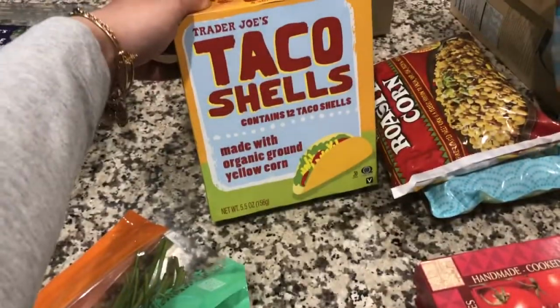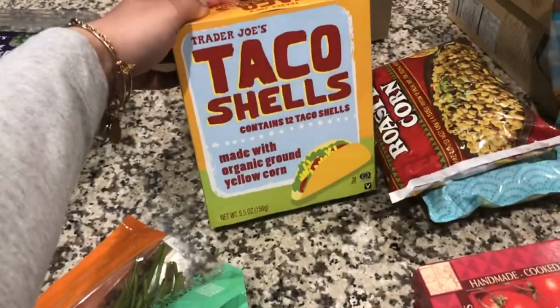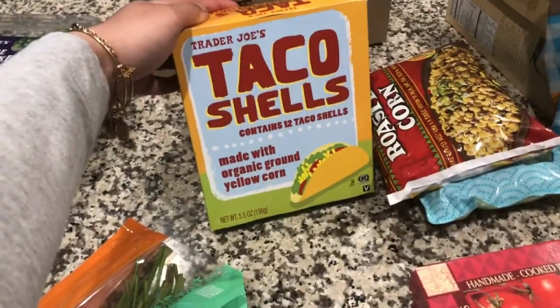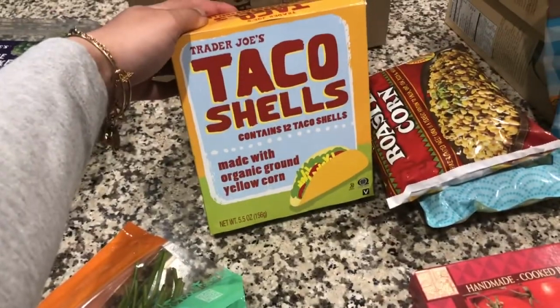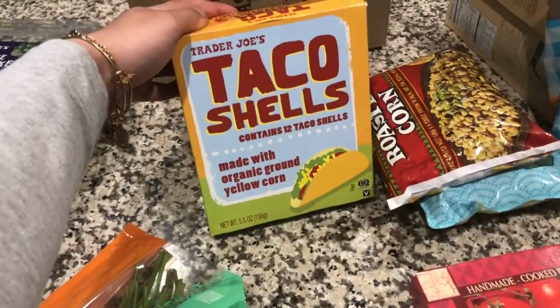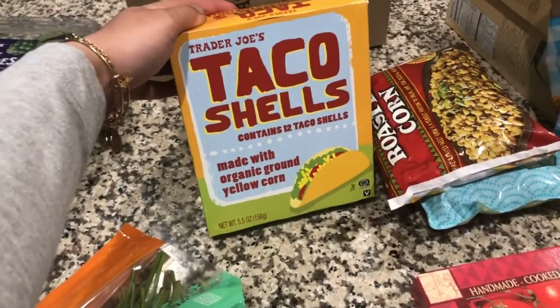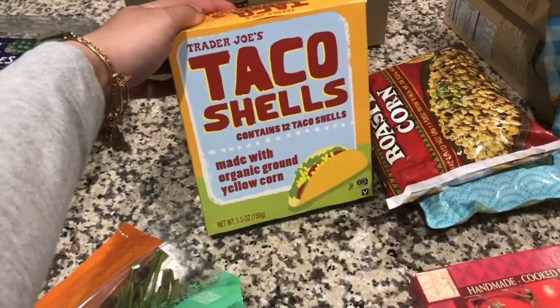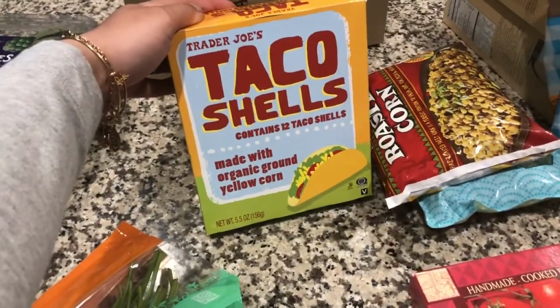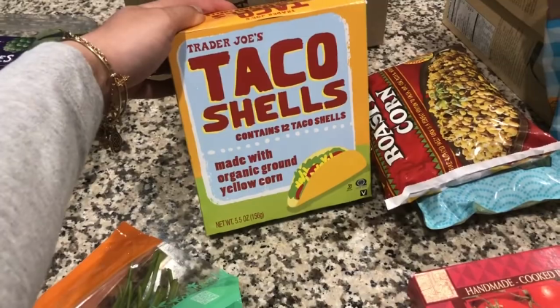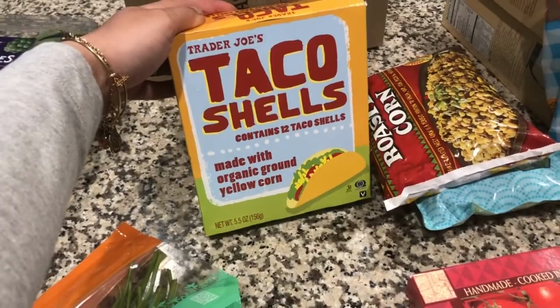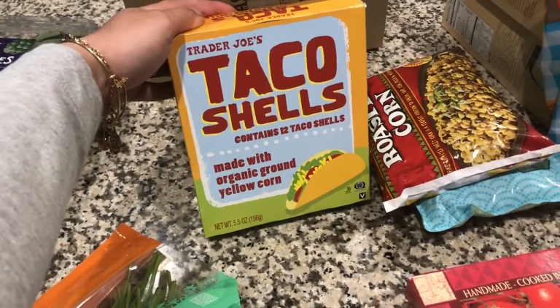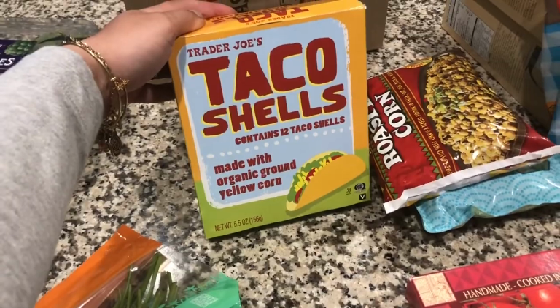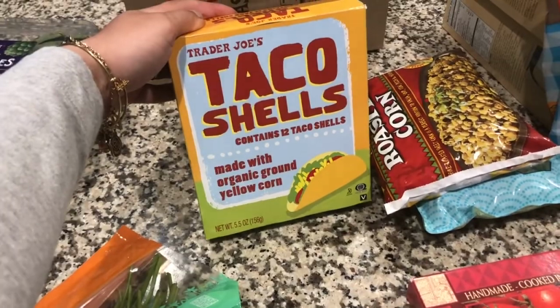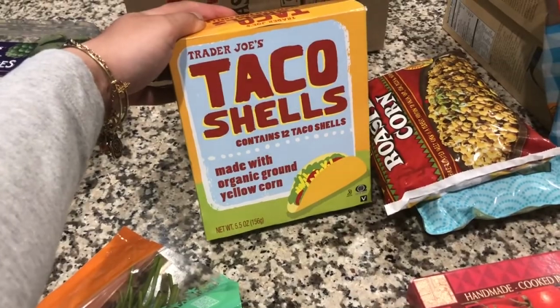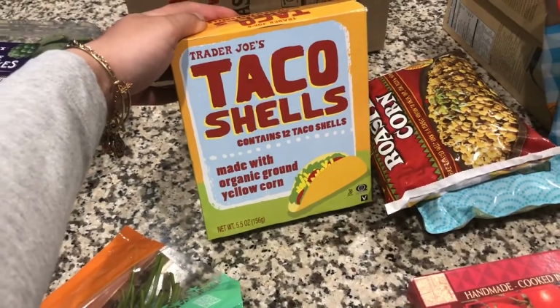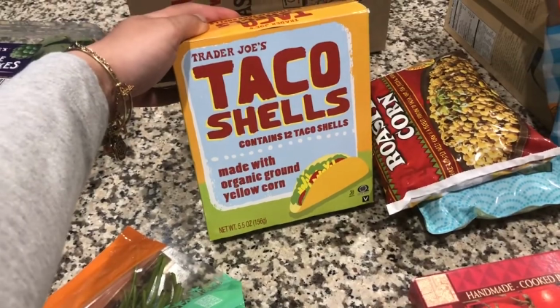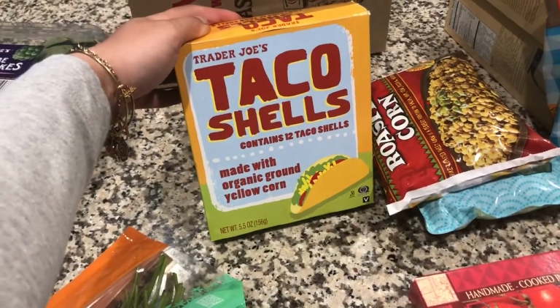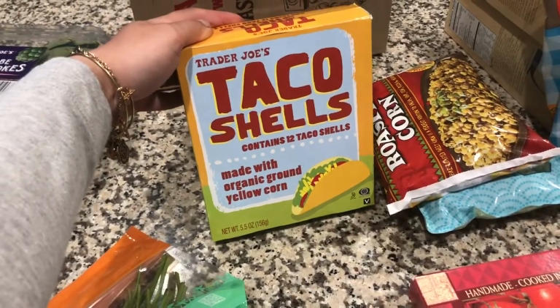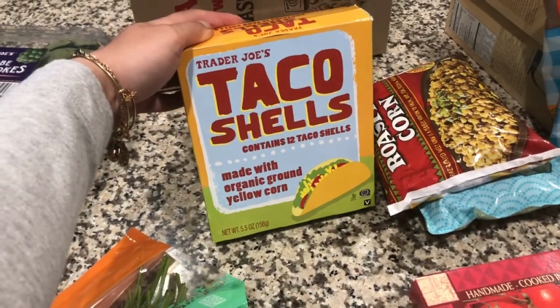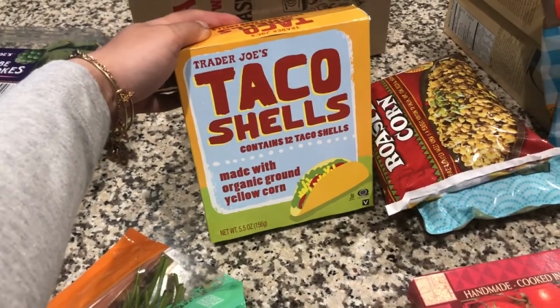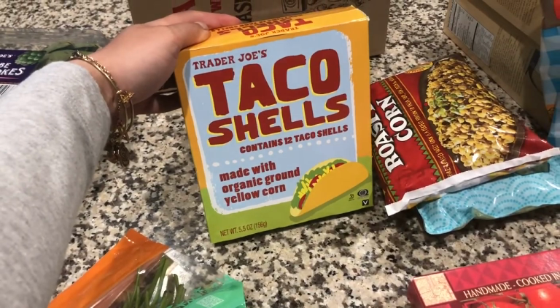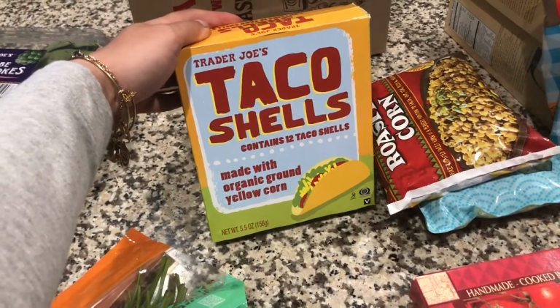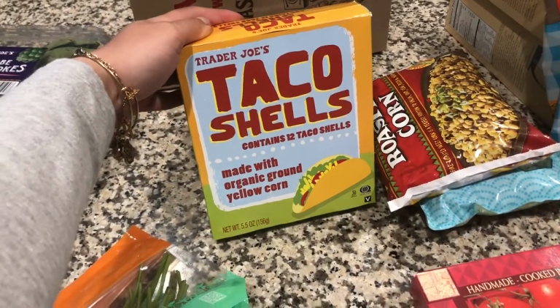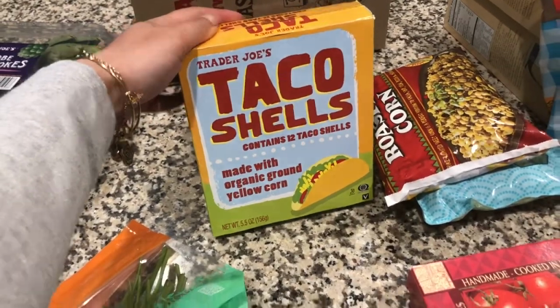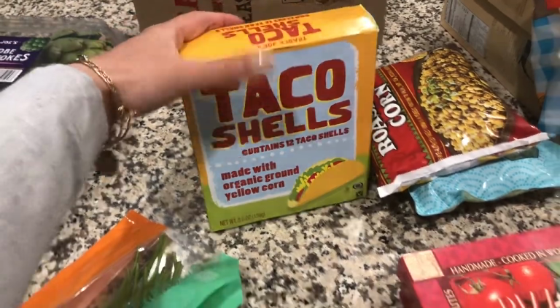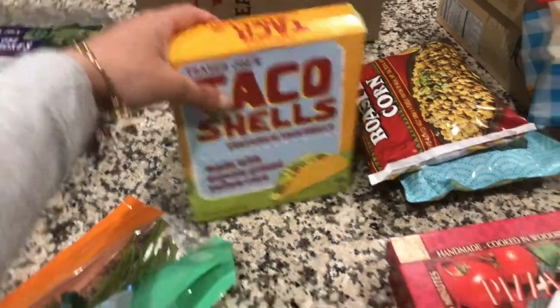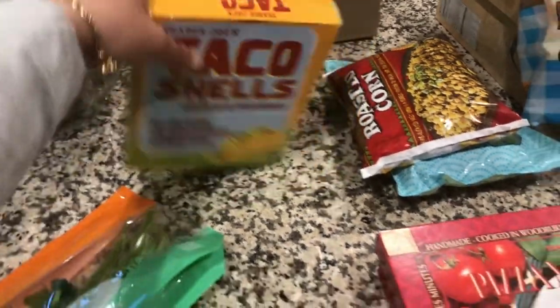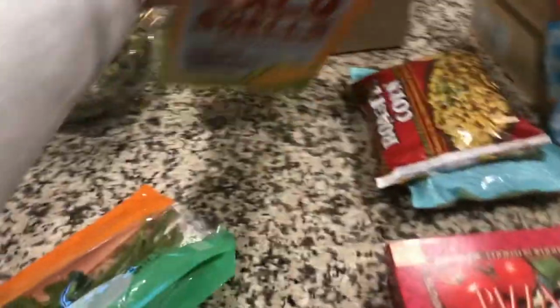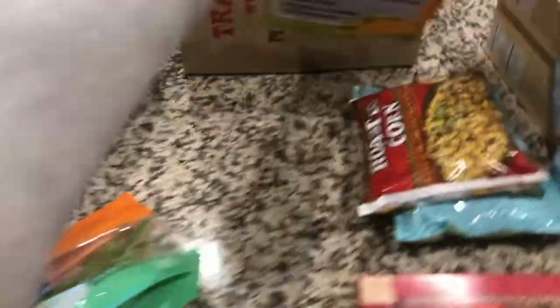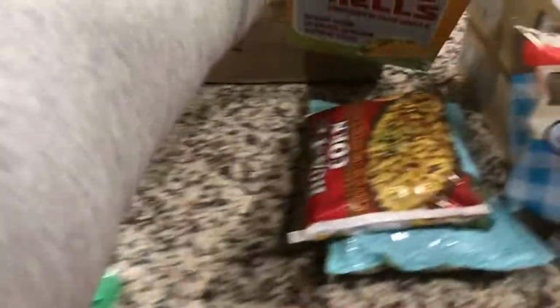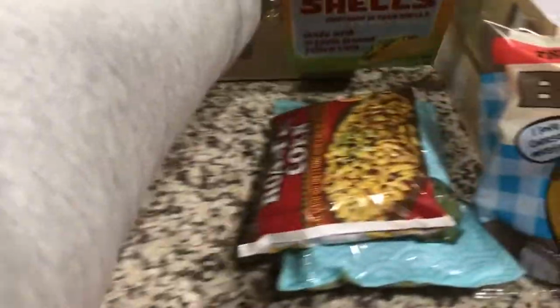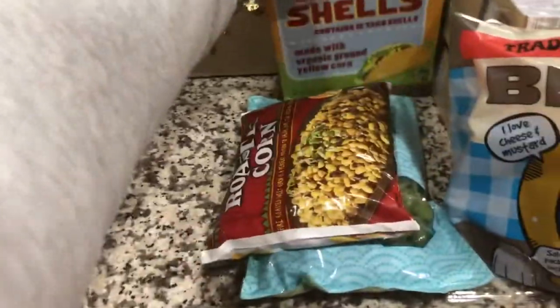We also grabbed taco shells — one of our essential items we just keep in the house.